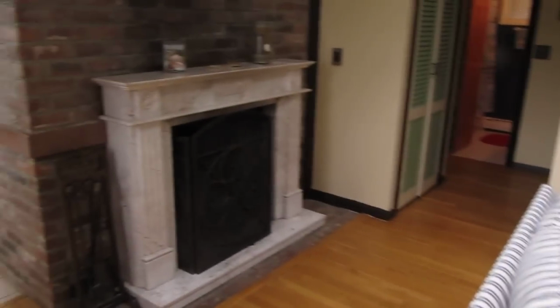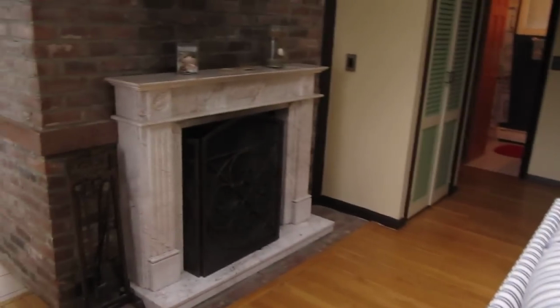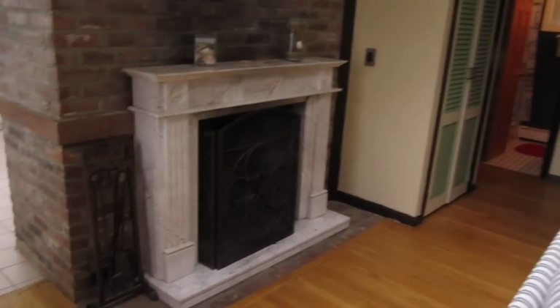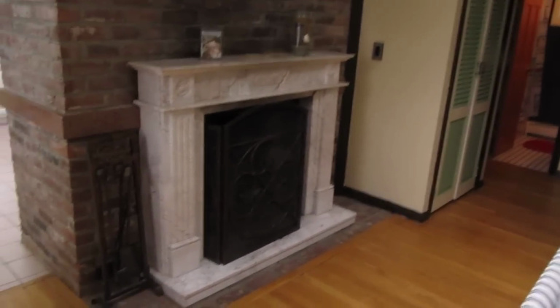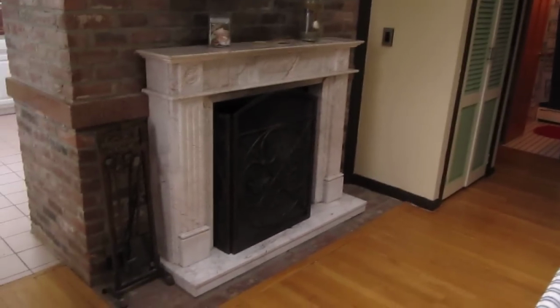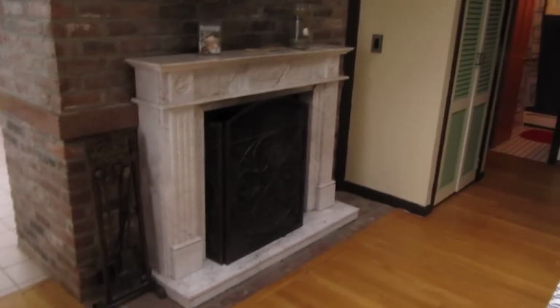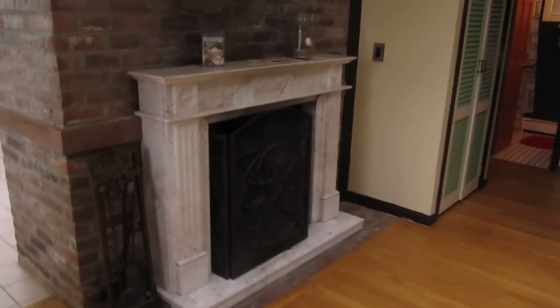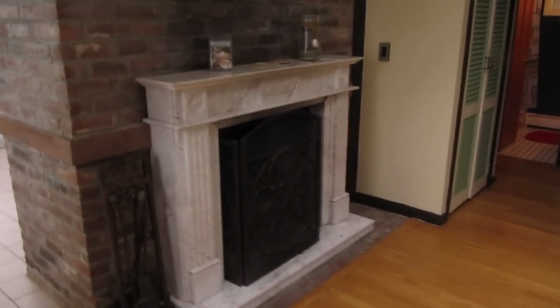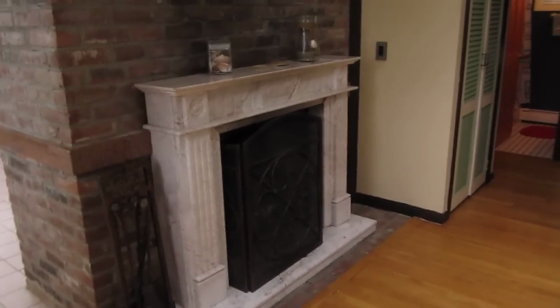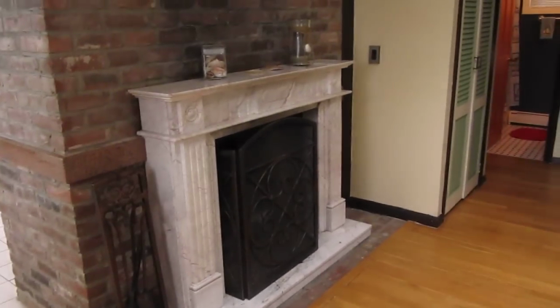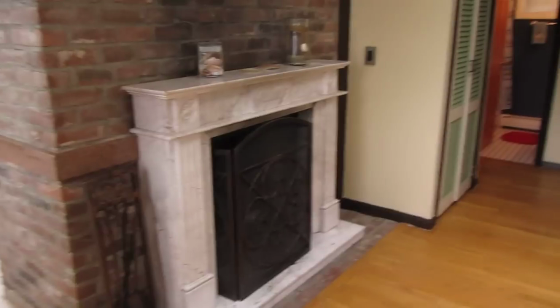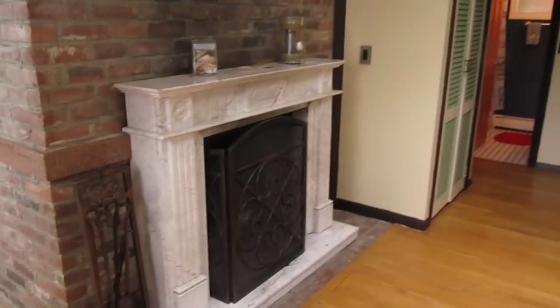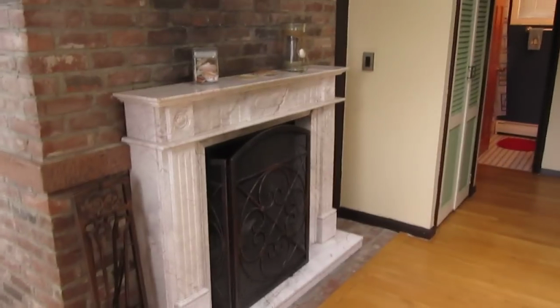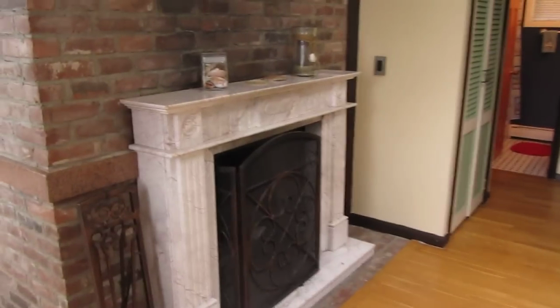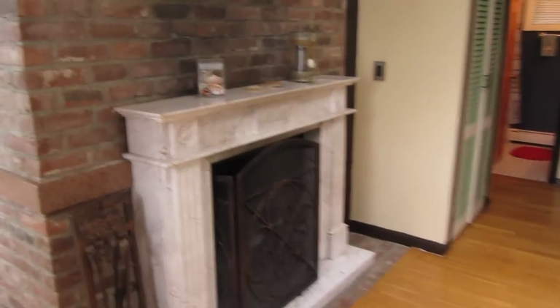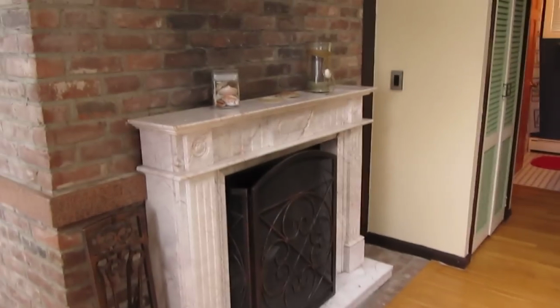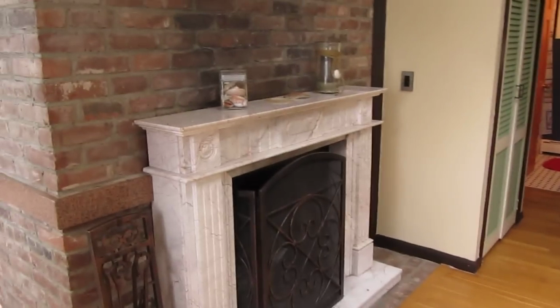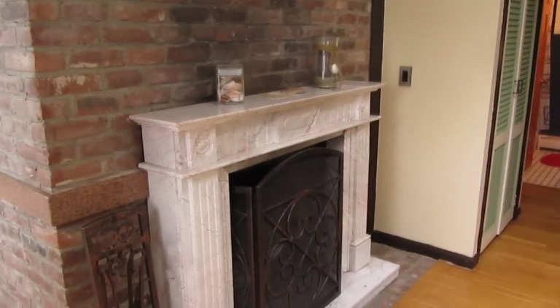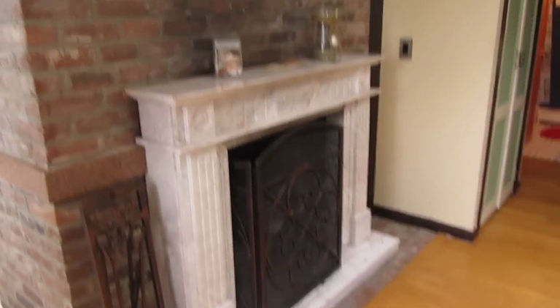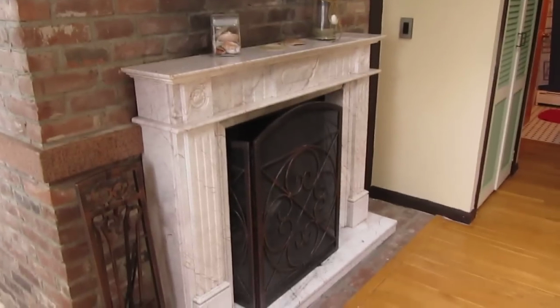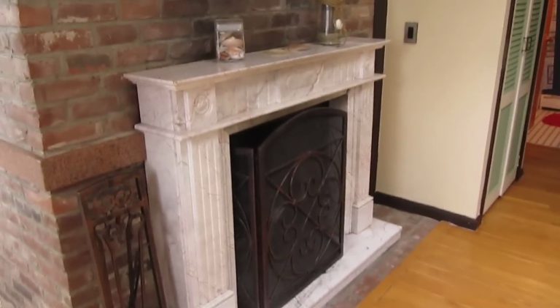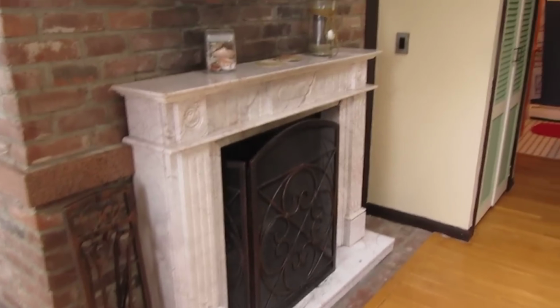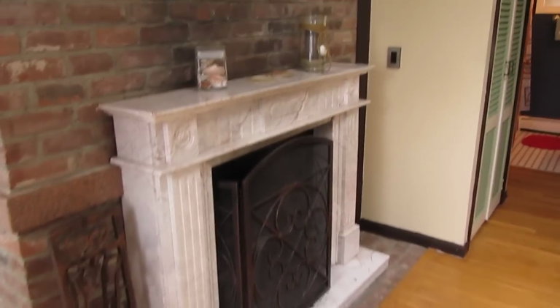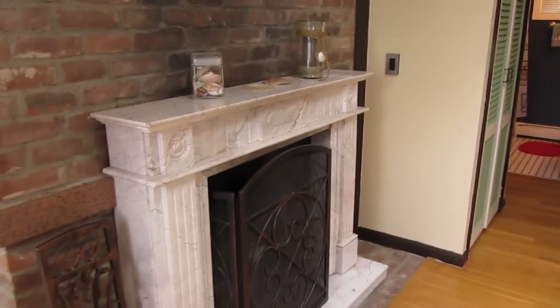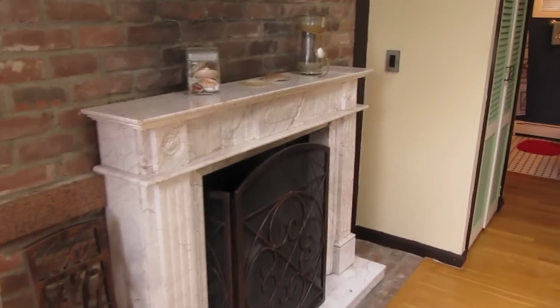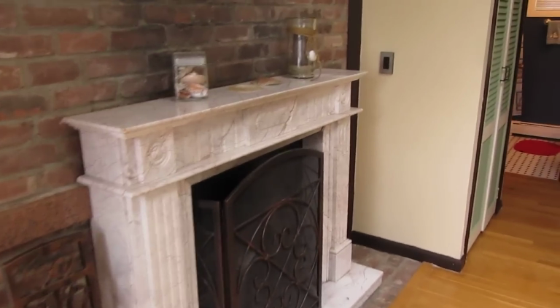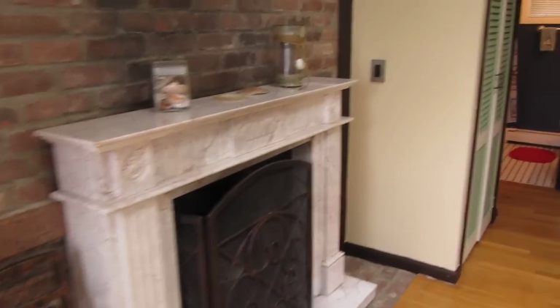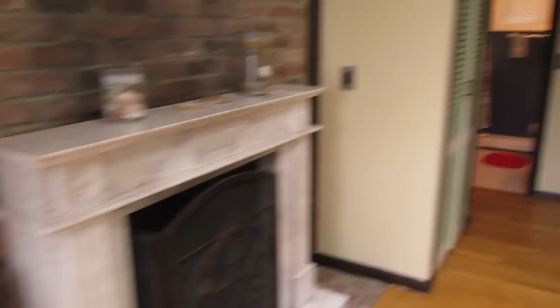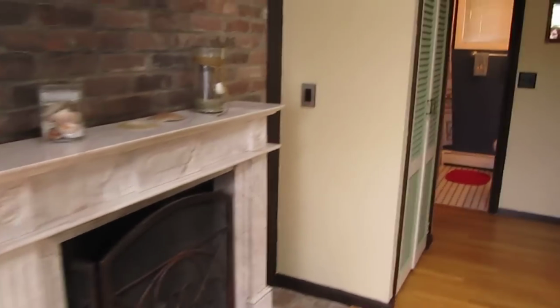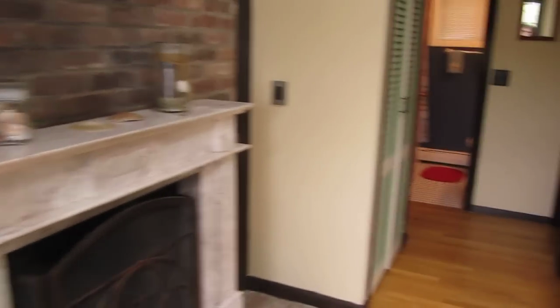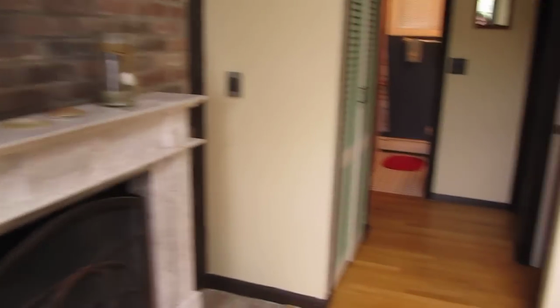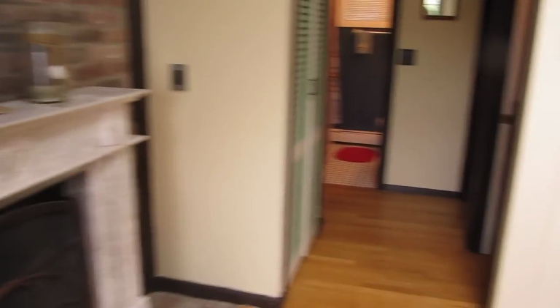We have two working fireplaces in the house — one up here on this floor and one down in the basement.